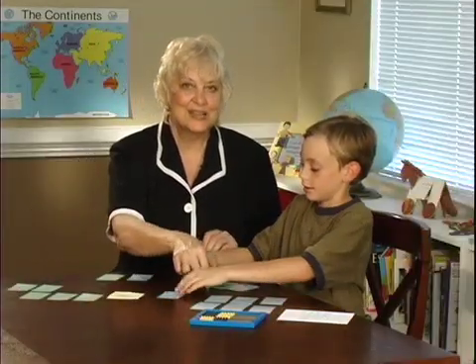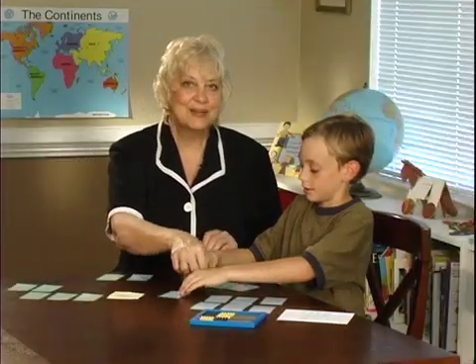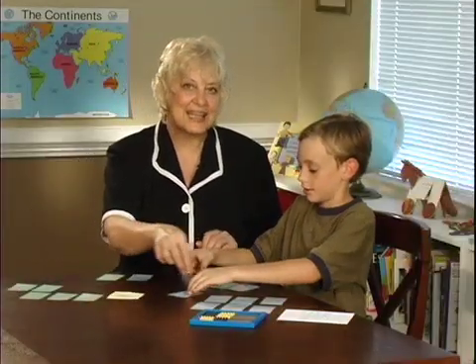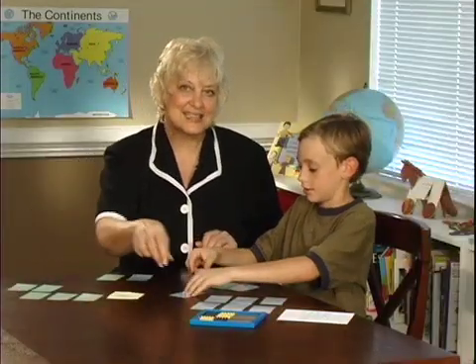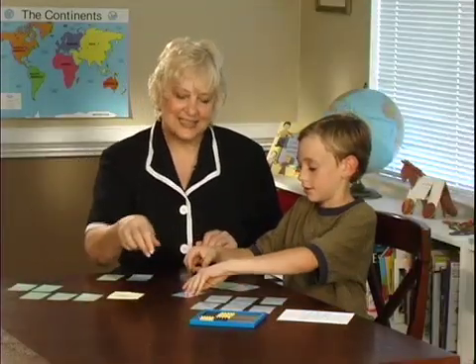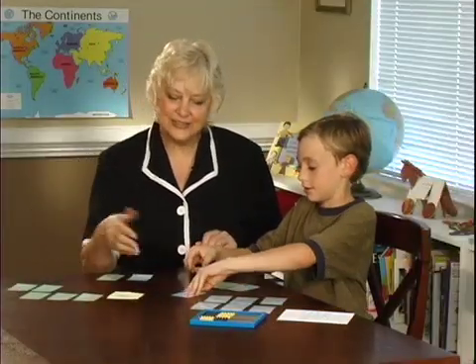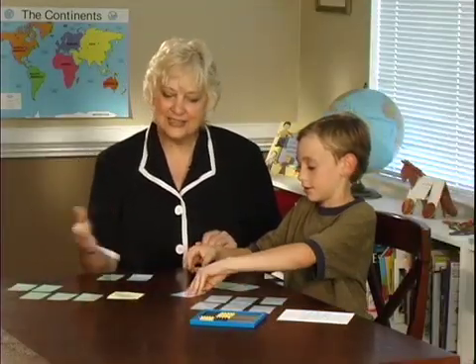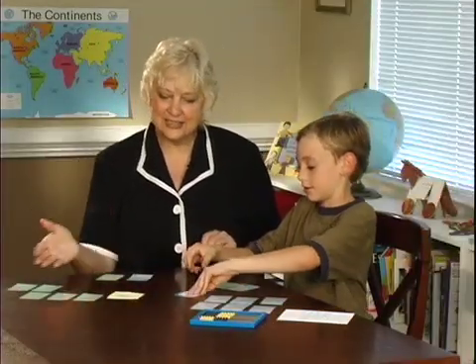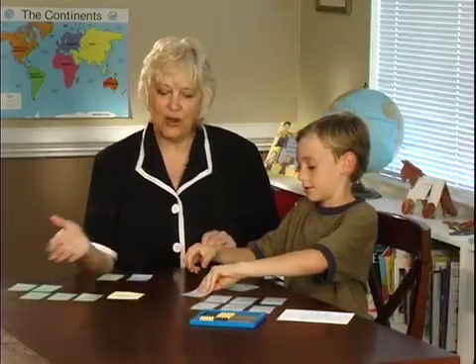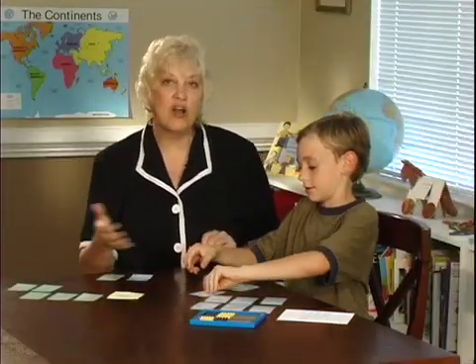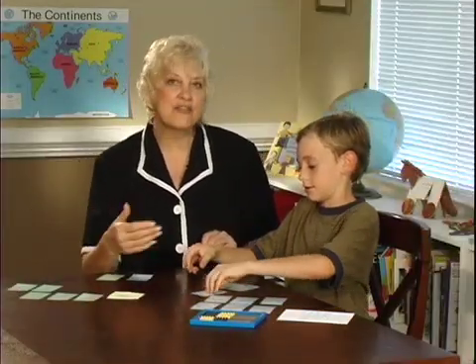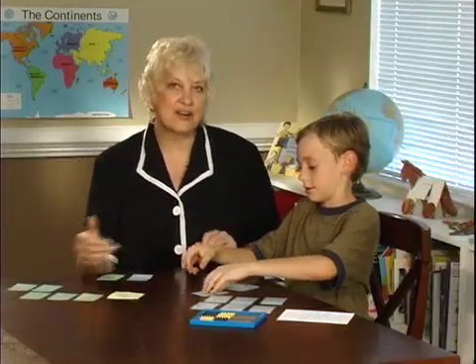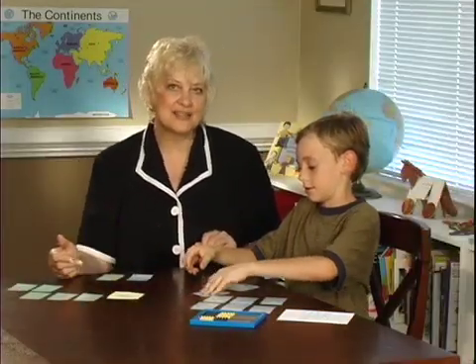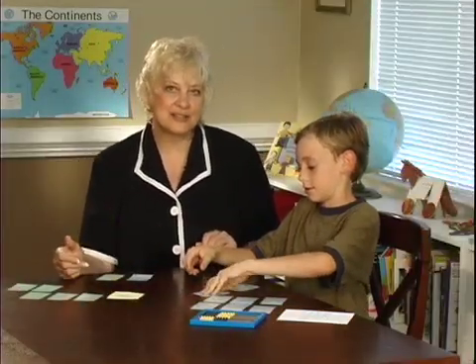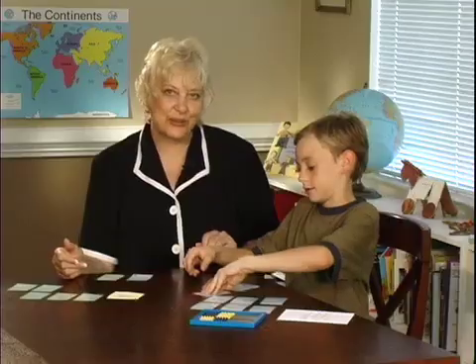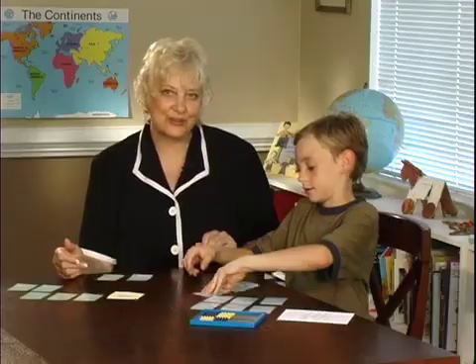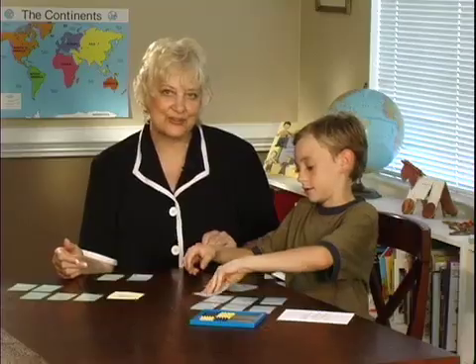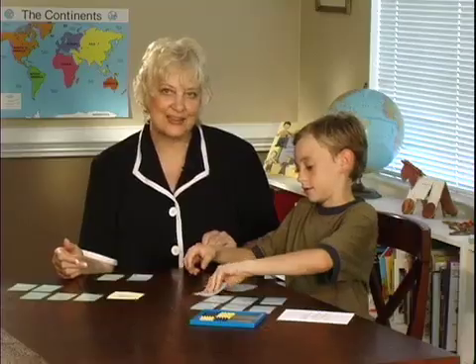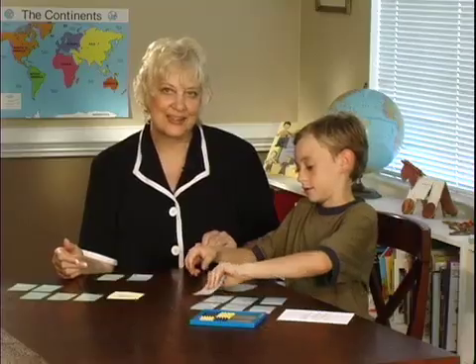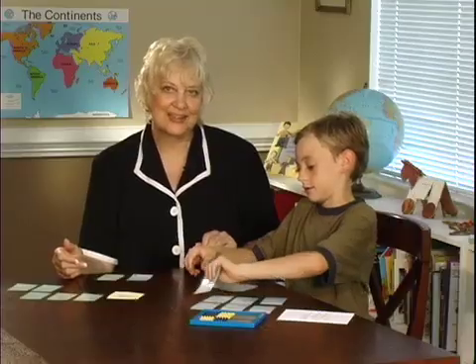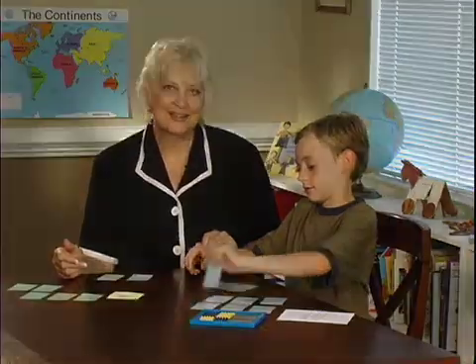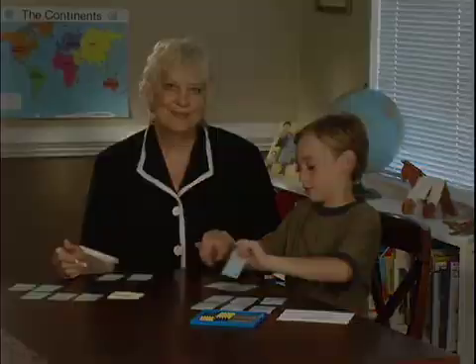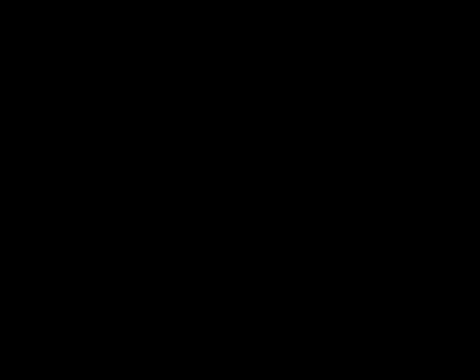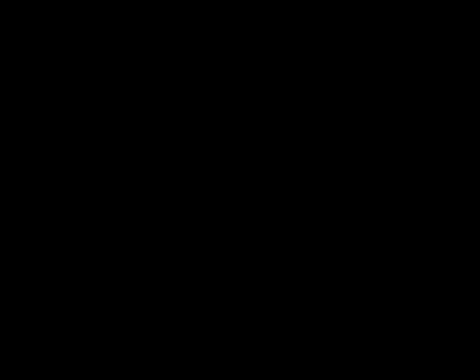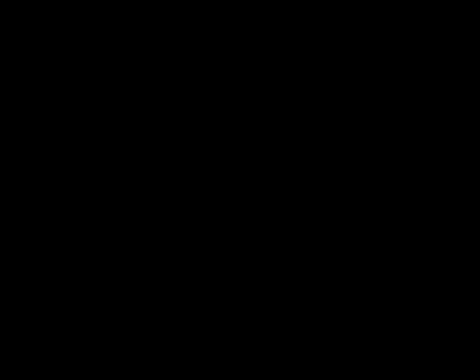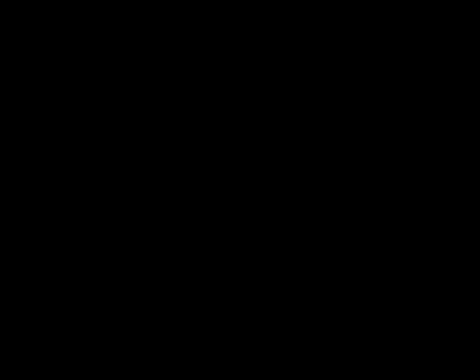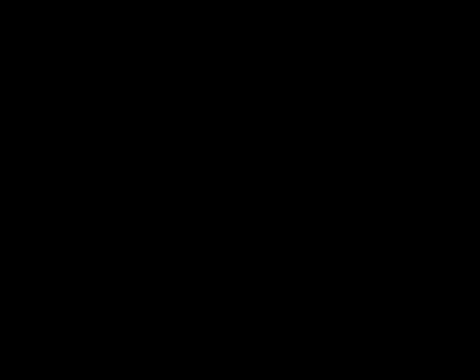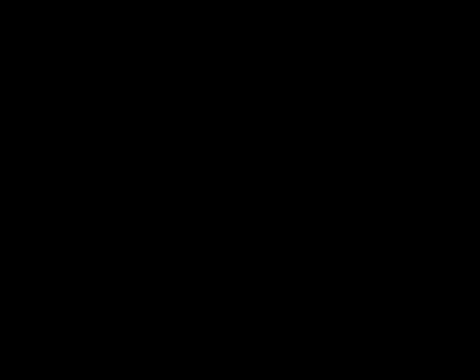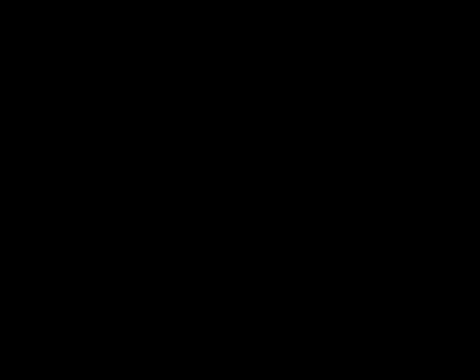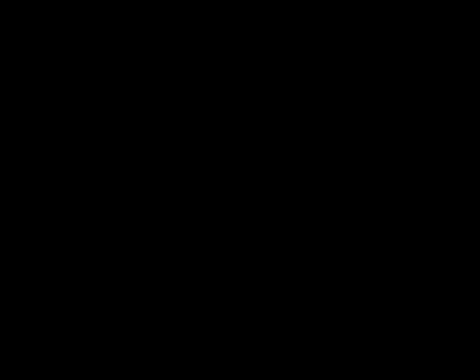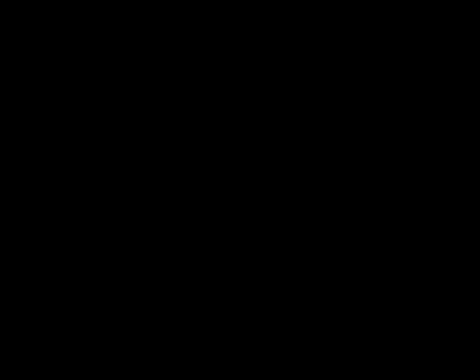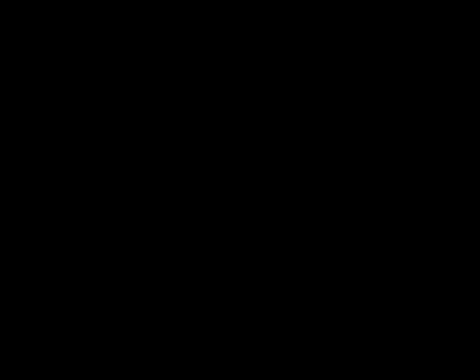Play continues until all of the cards are used.